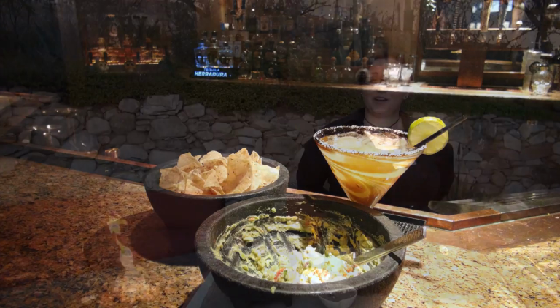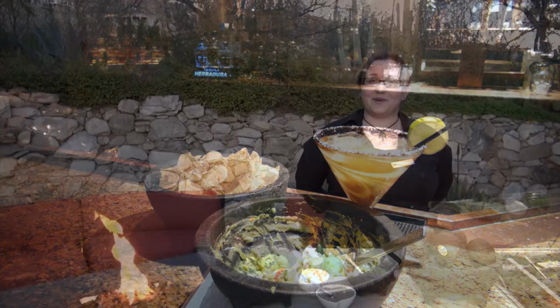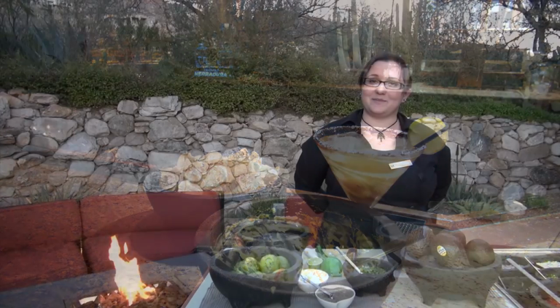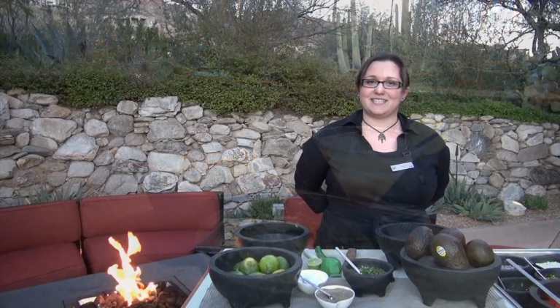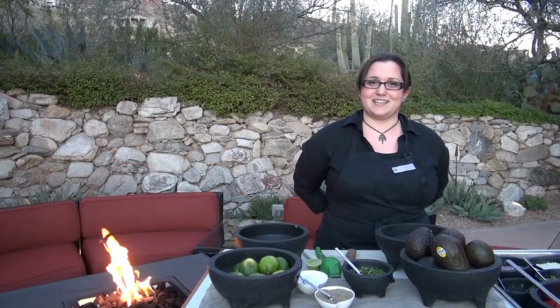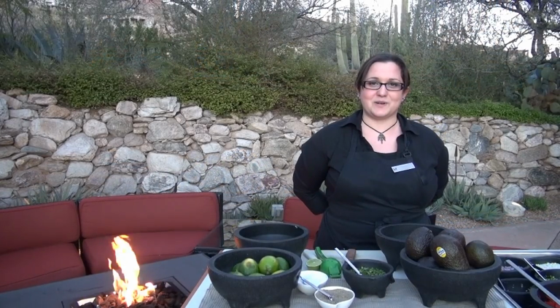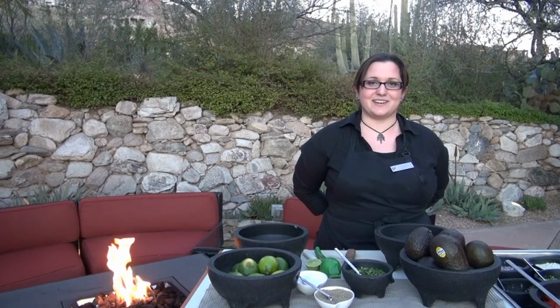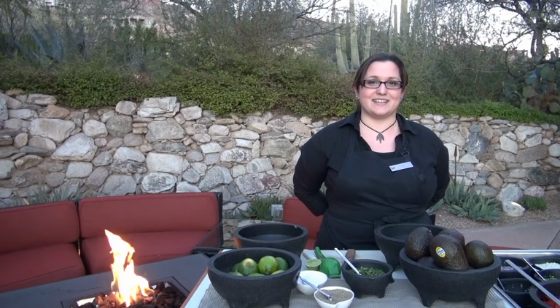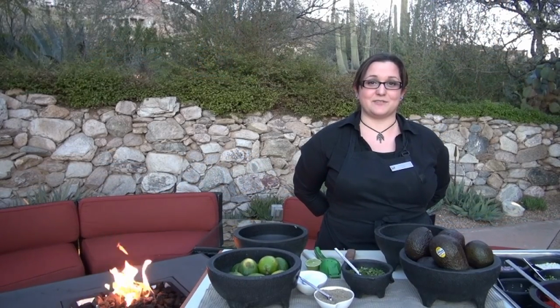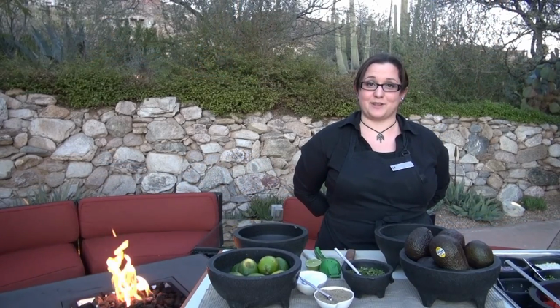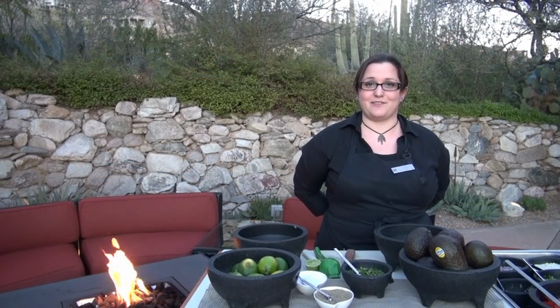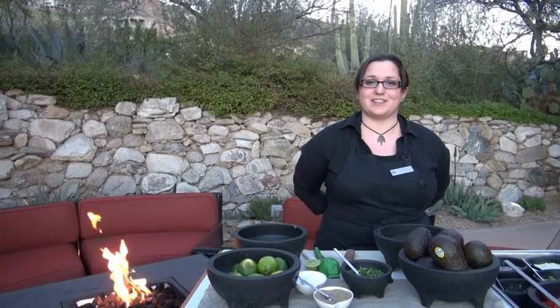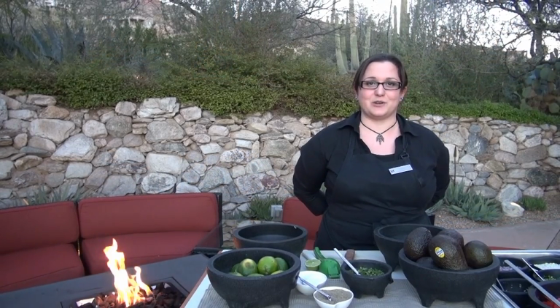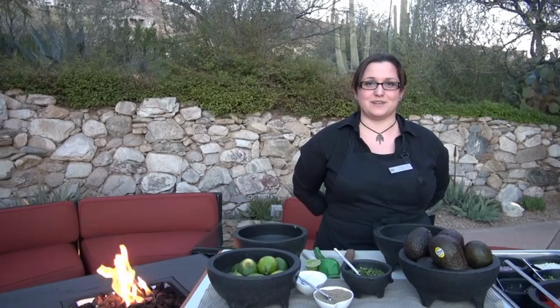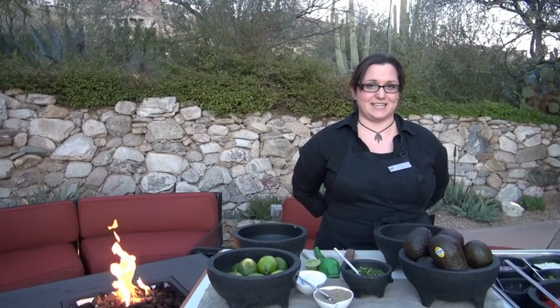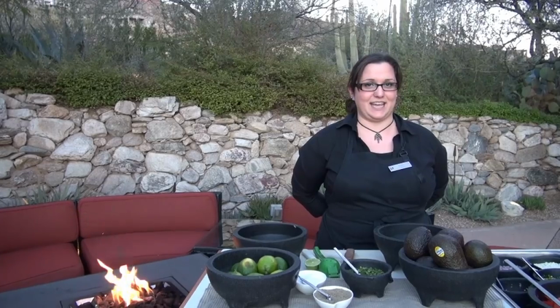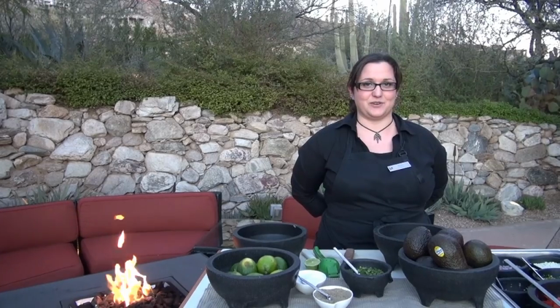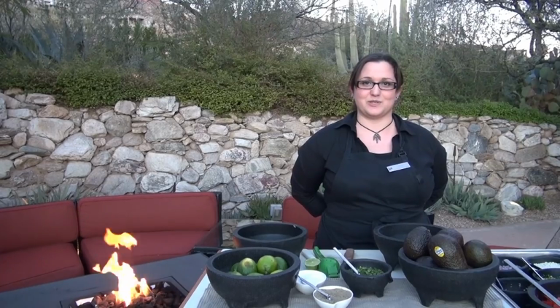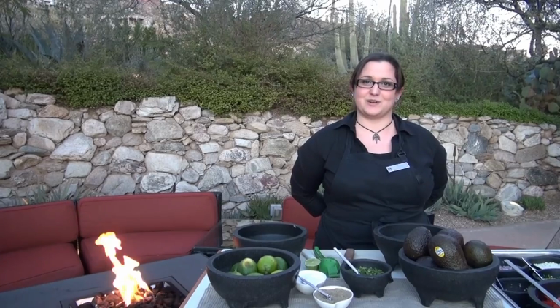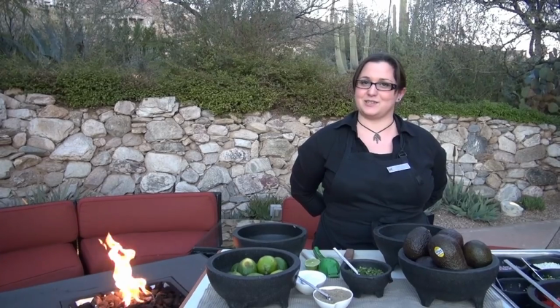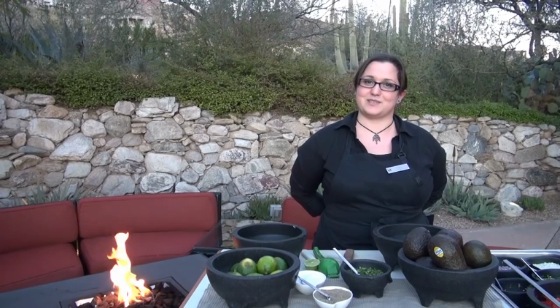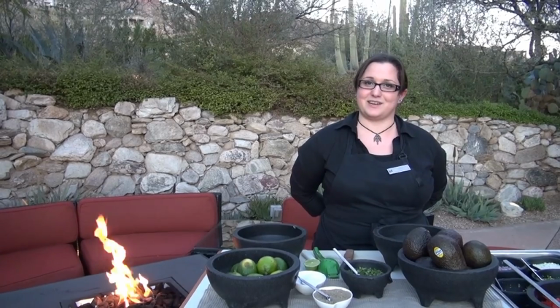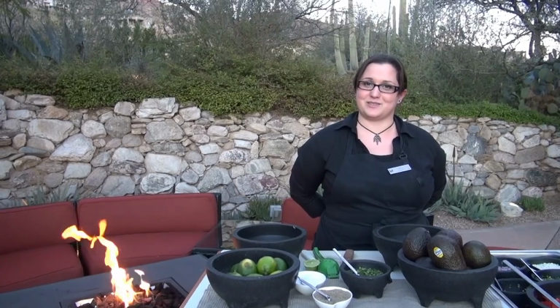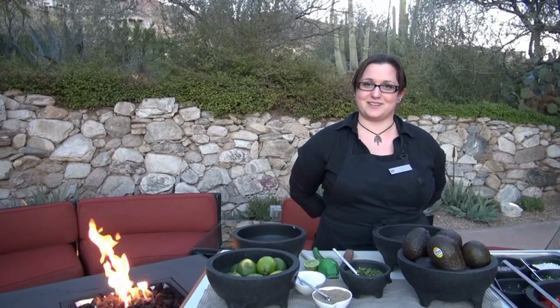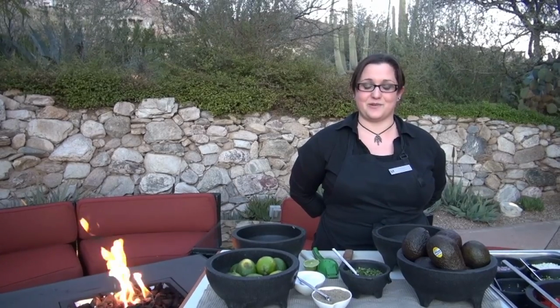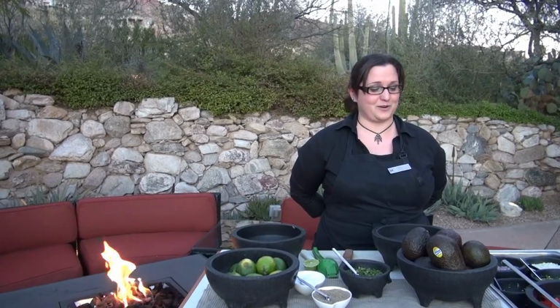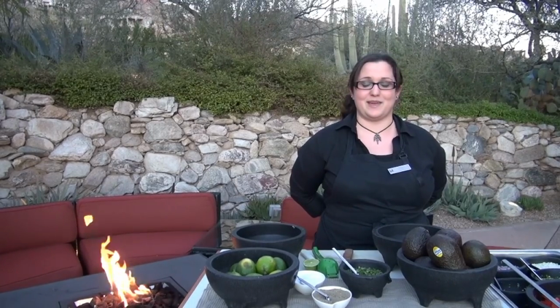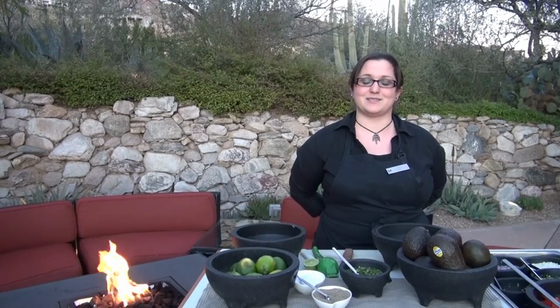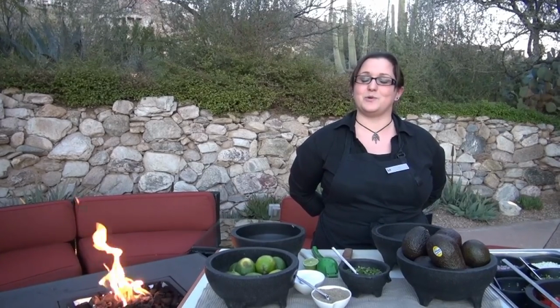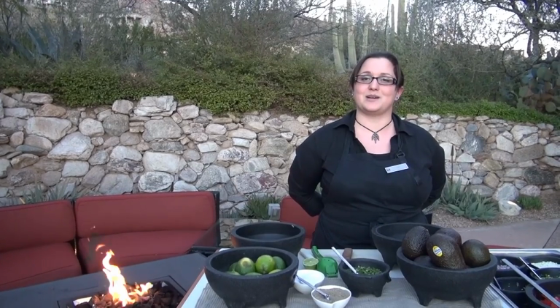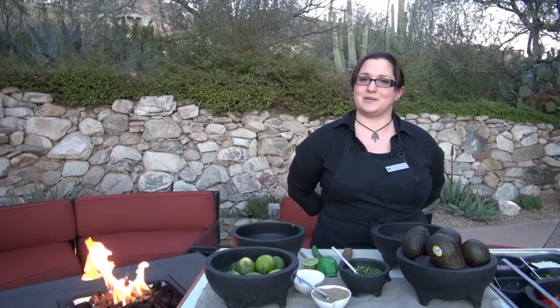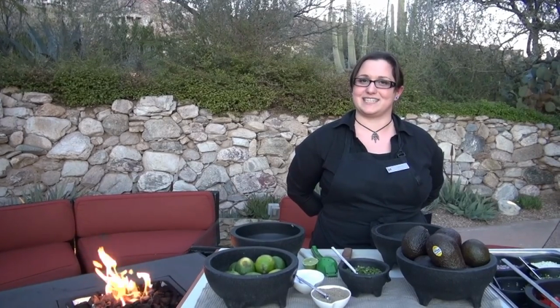My name's Tina. We're here at the Flying V at the Los Antinia Canyon Resort in Tucson, Arizona, and we're going to be making some guacamole tonight.